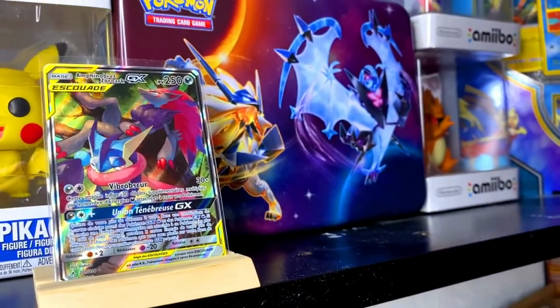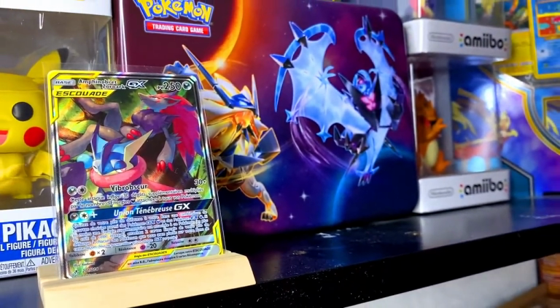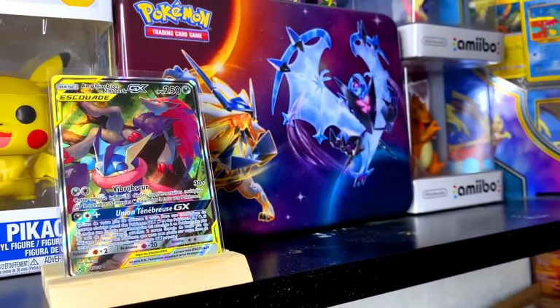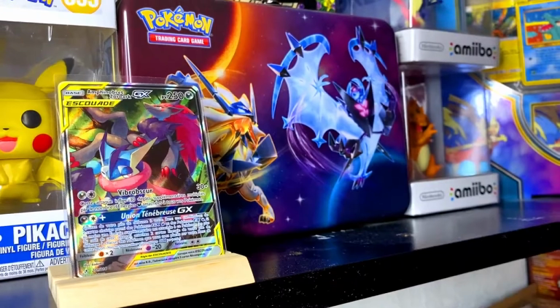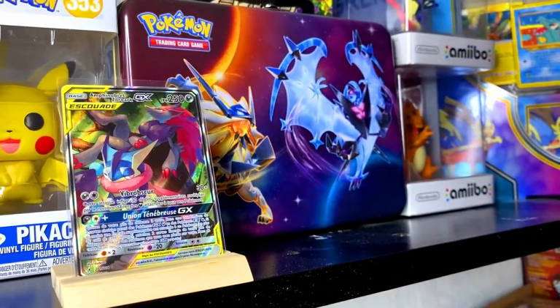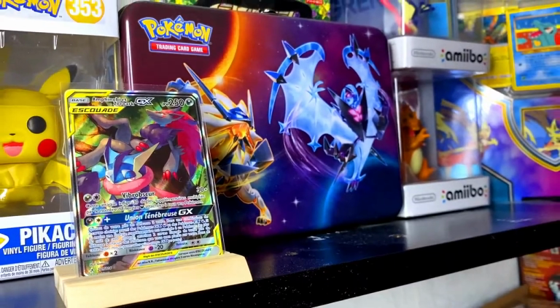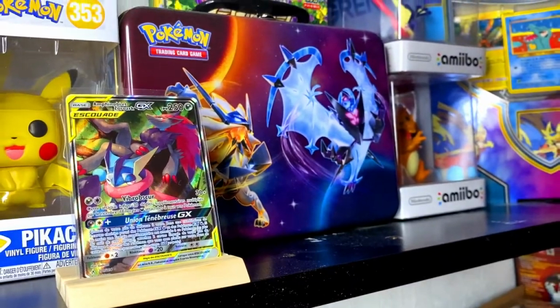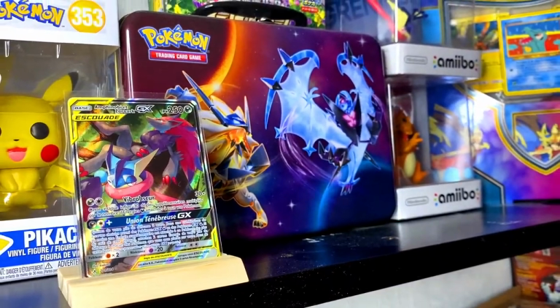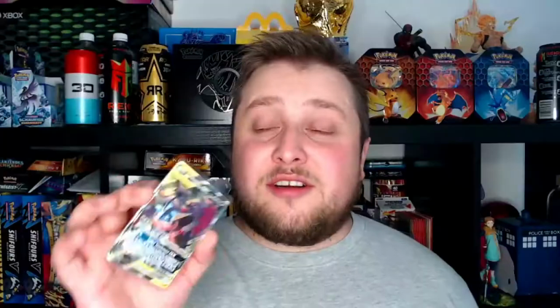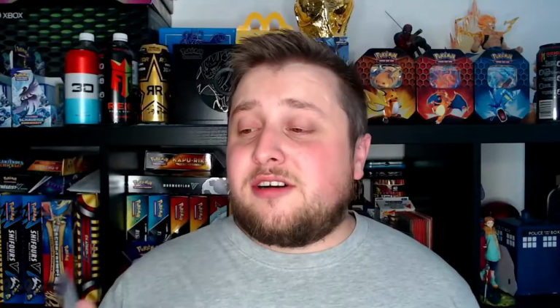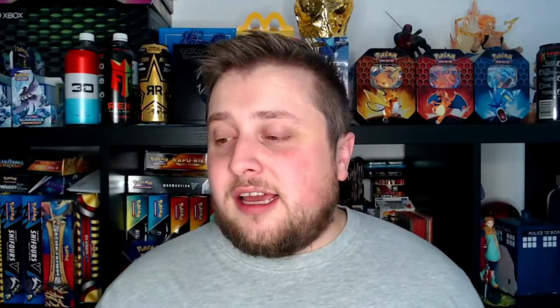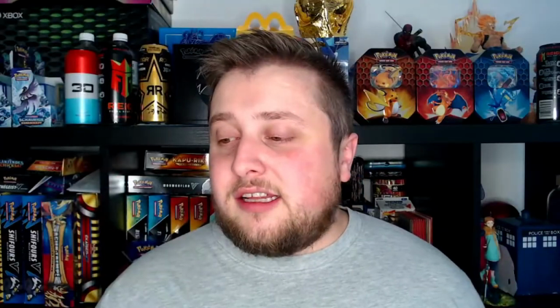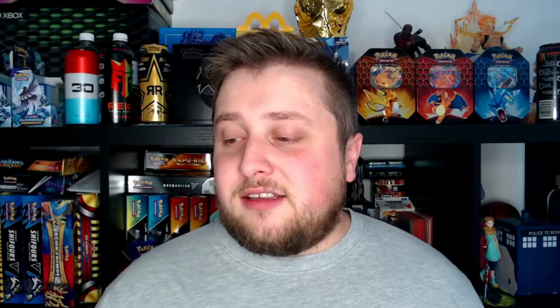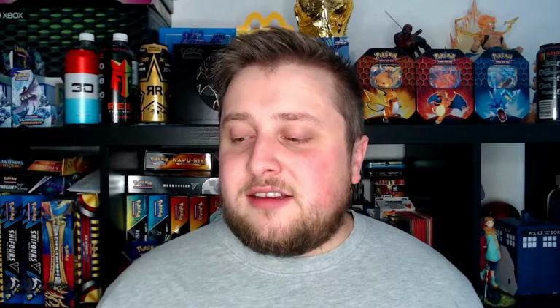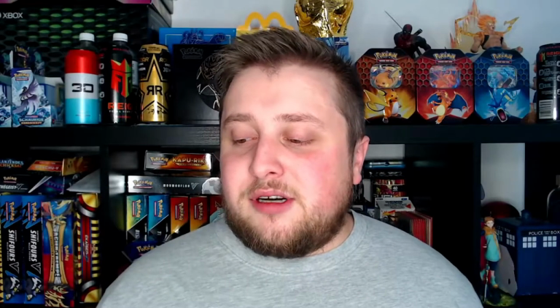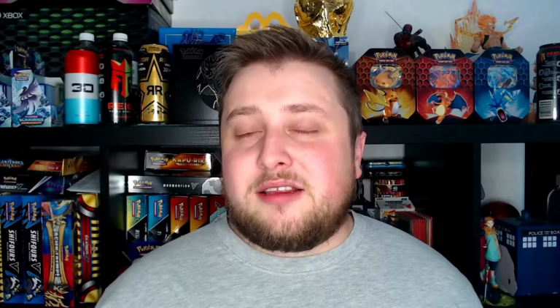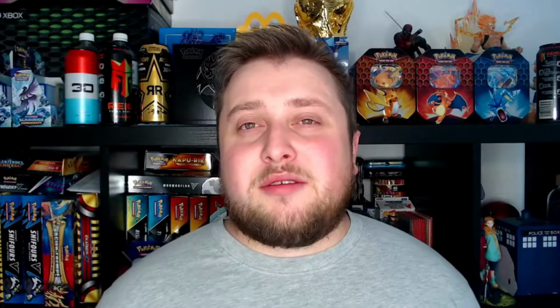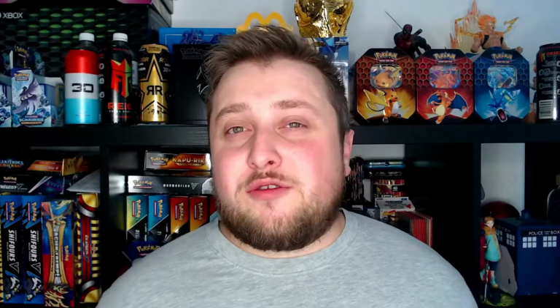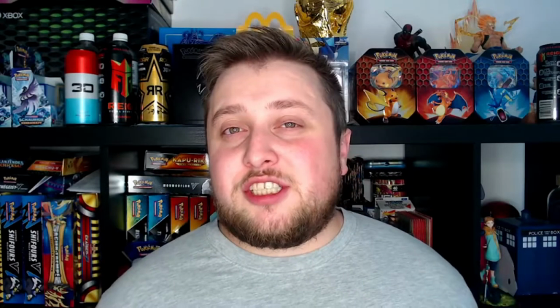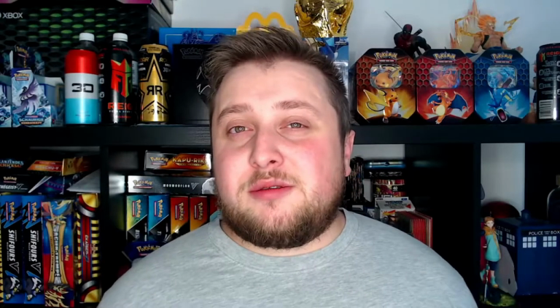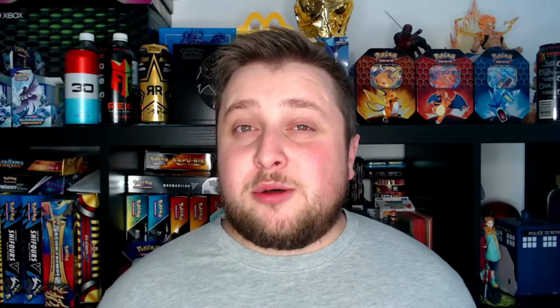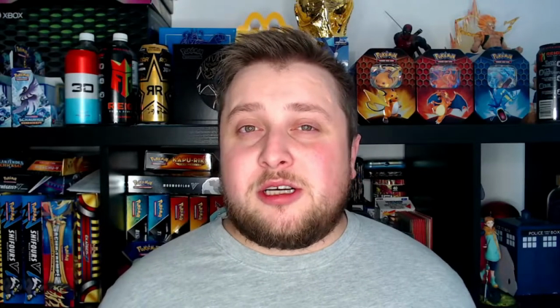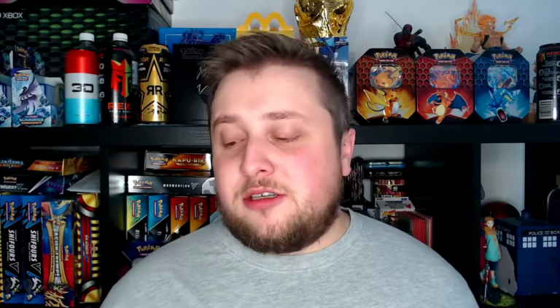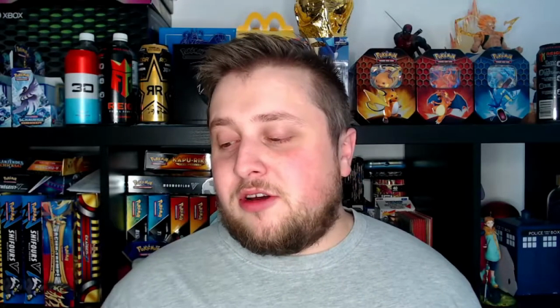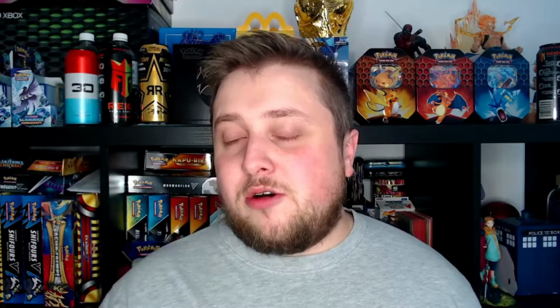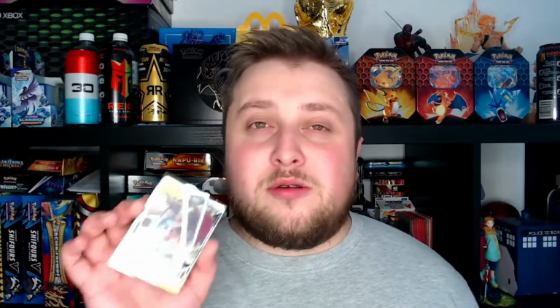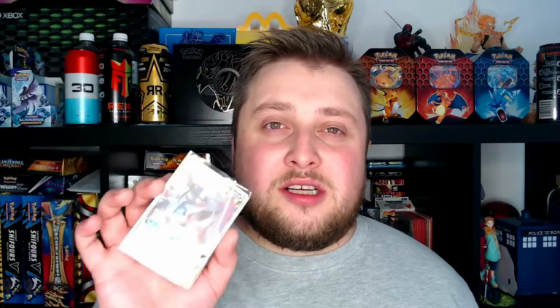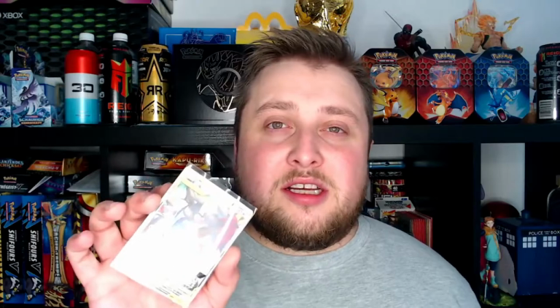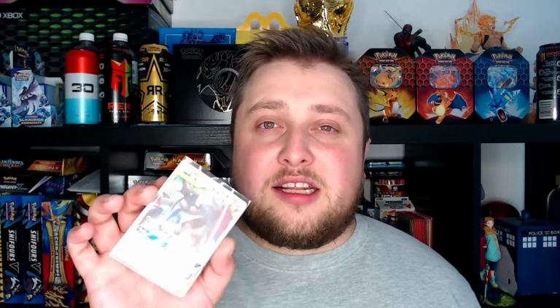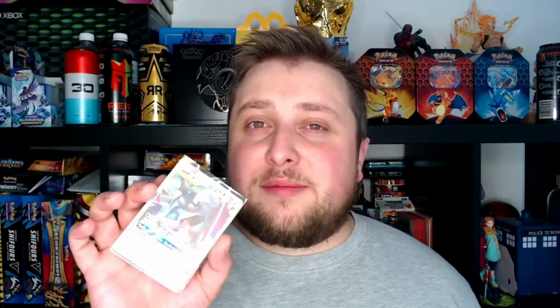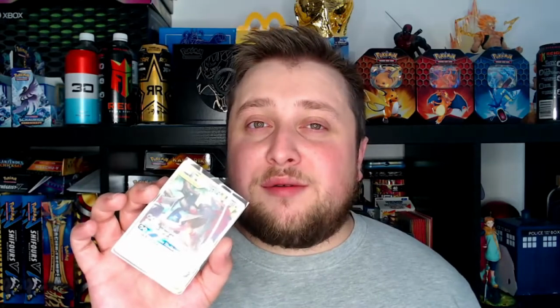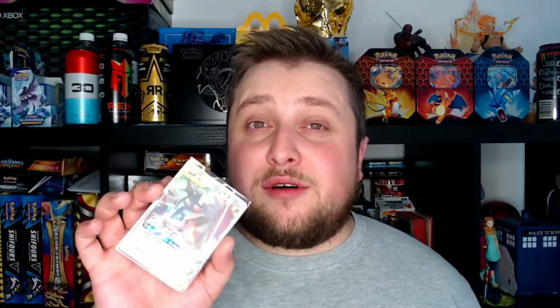This card really does show some friendship between Greninja and Zoroark, and I really love this card as it symbolizes a bit of friendship going on. So yeah, that's my number 4.